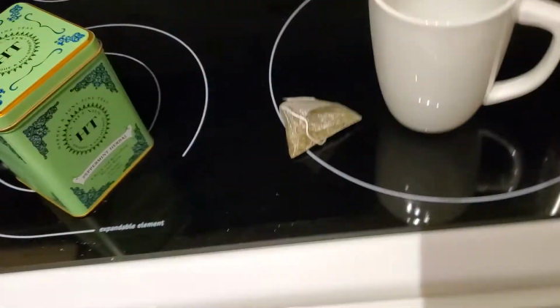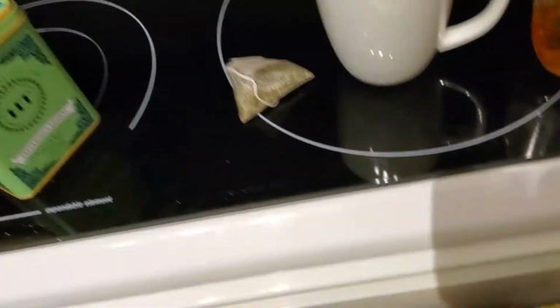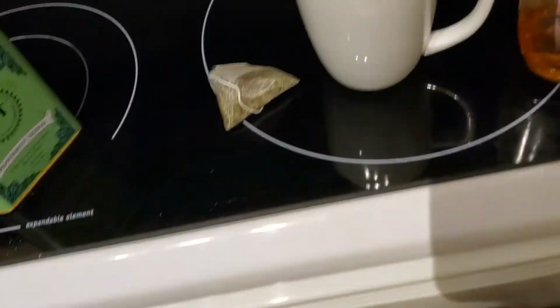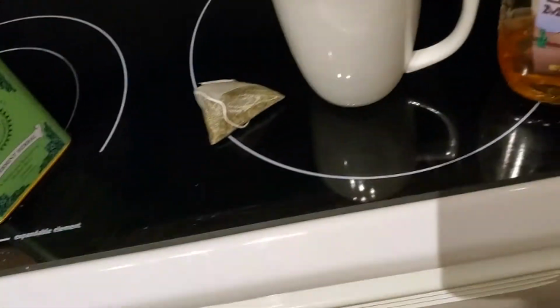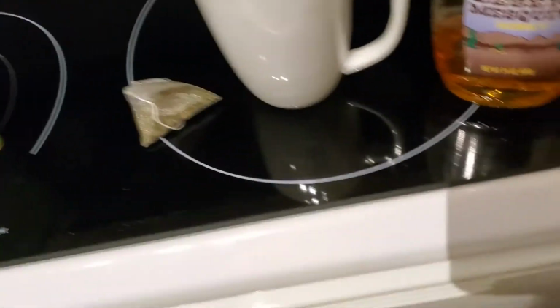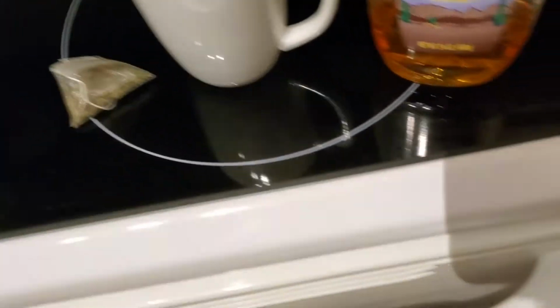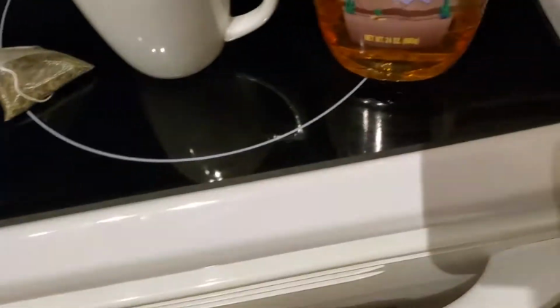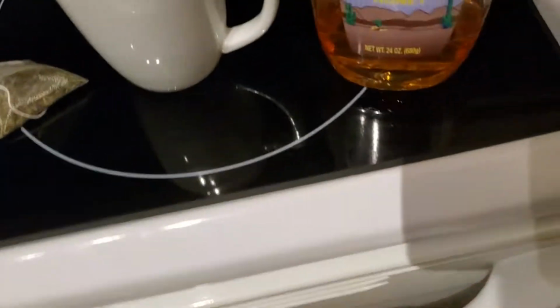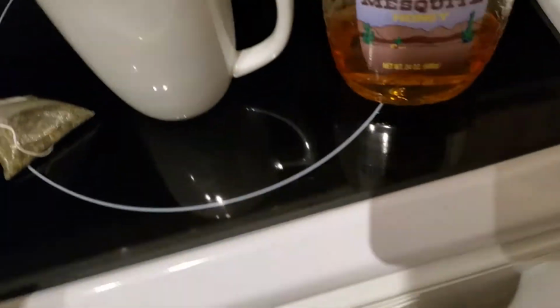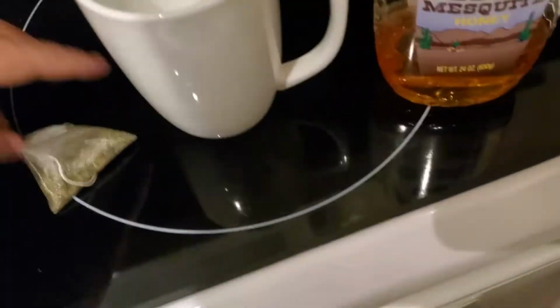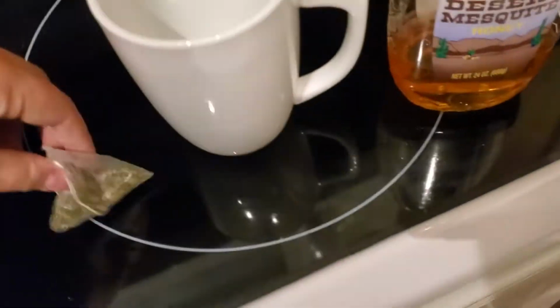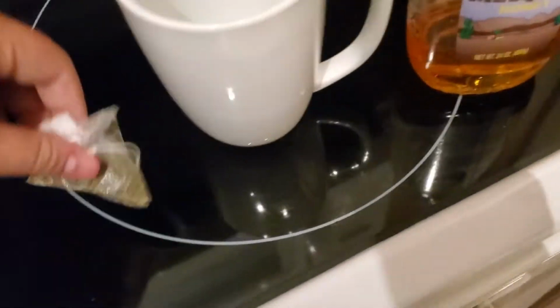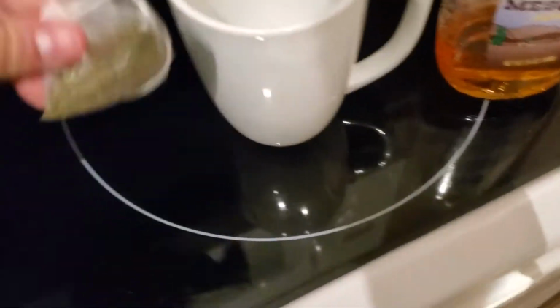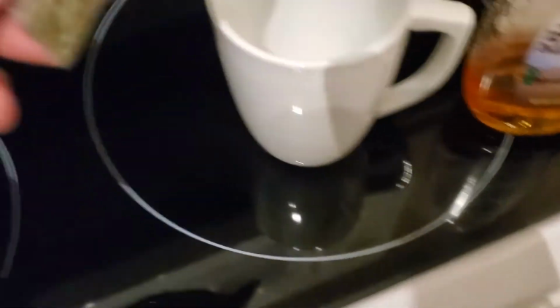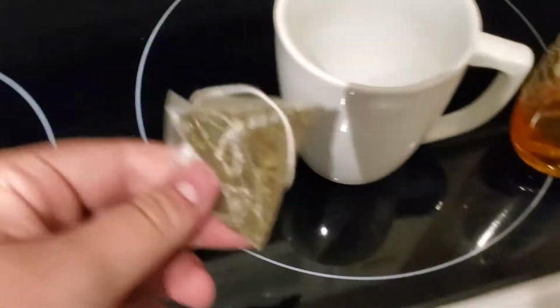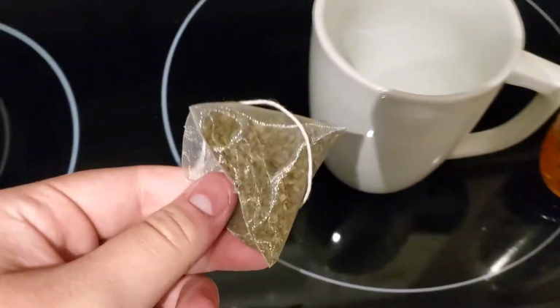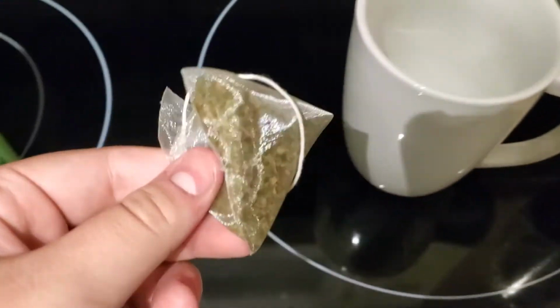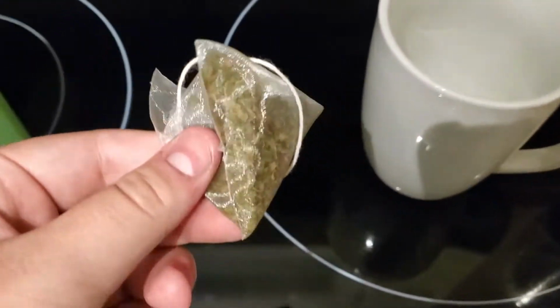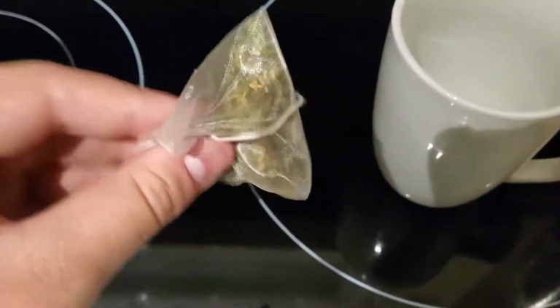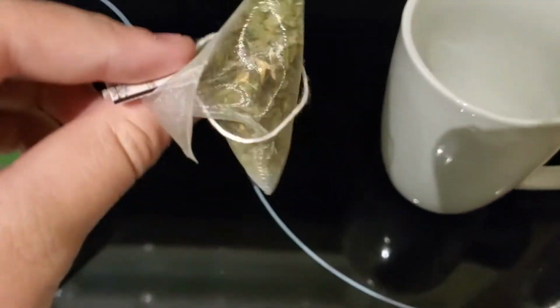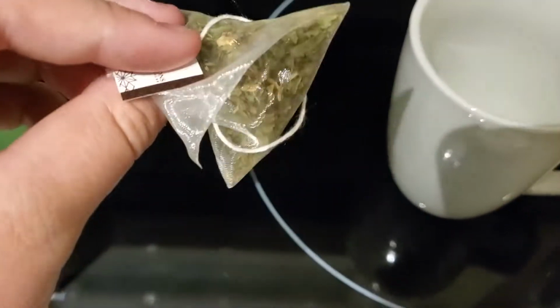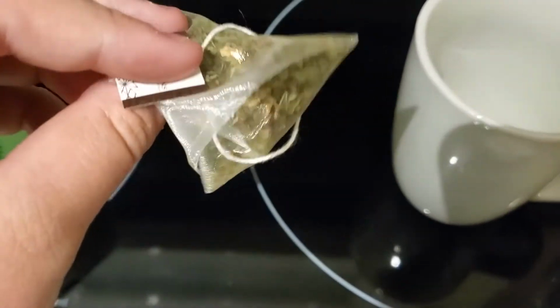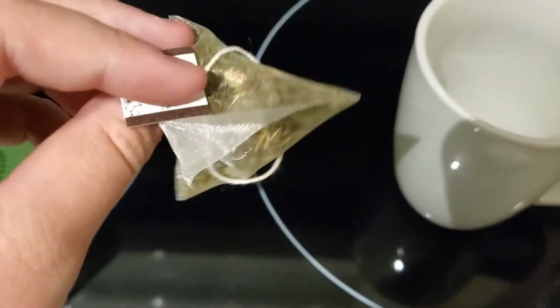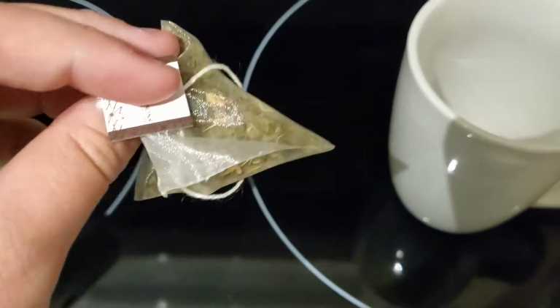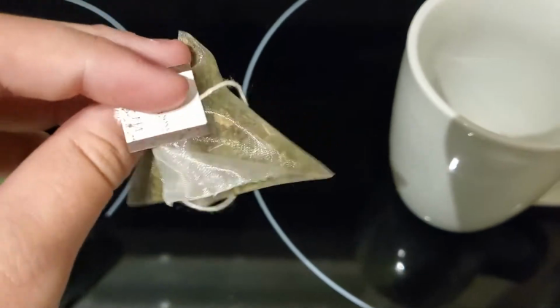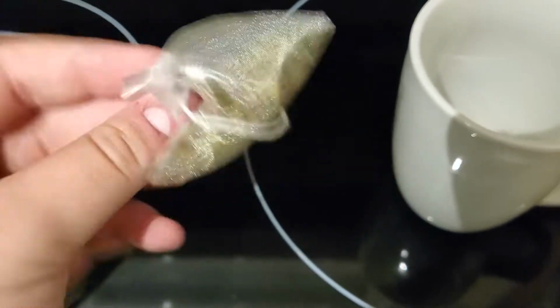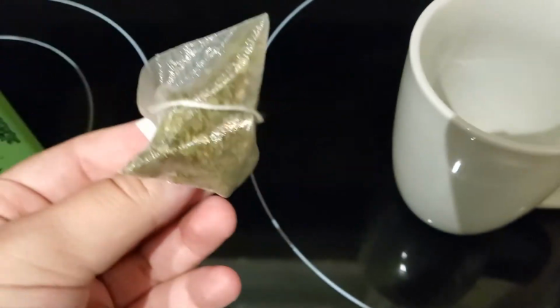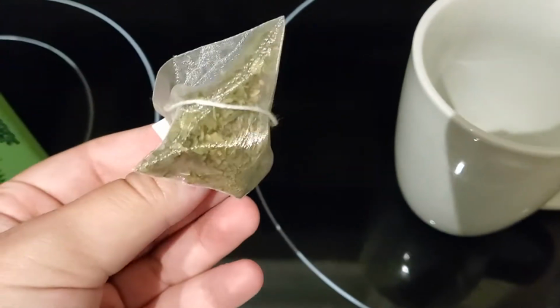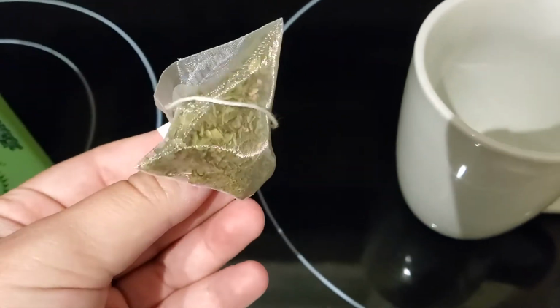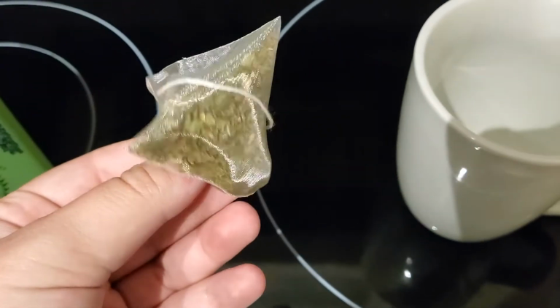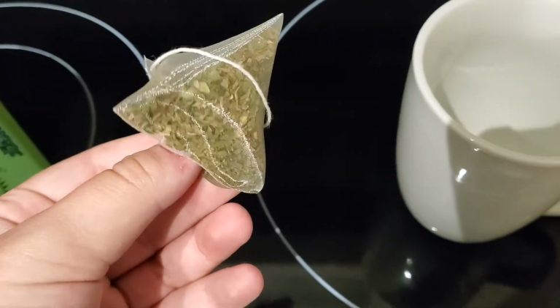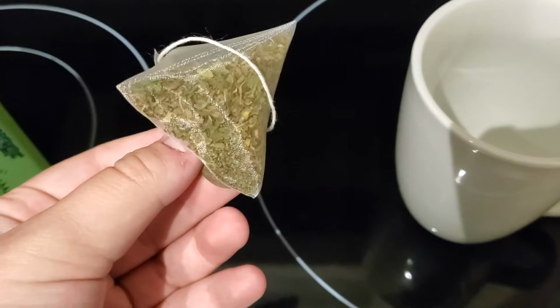It's not caffeinated, but these ones are strange because they come in these little triangular bags for whatever reason.